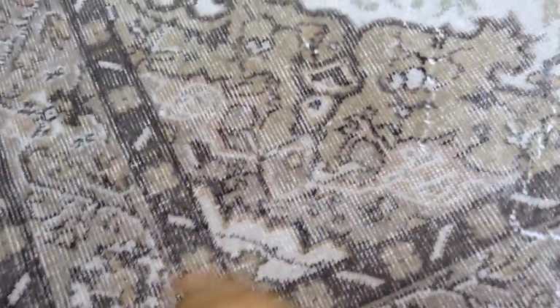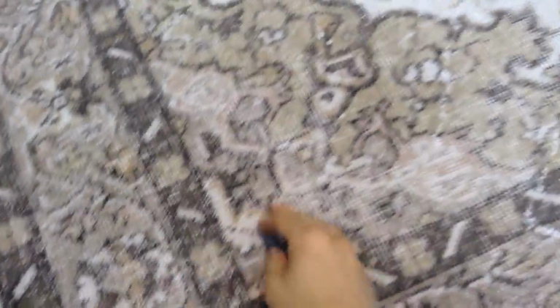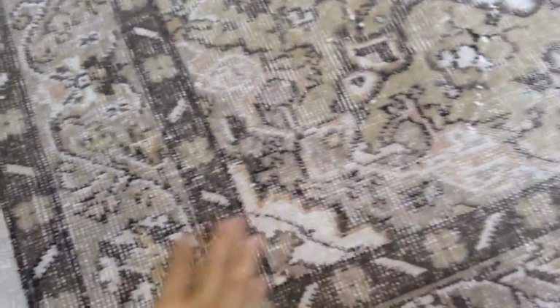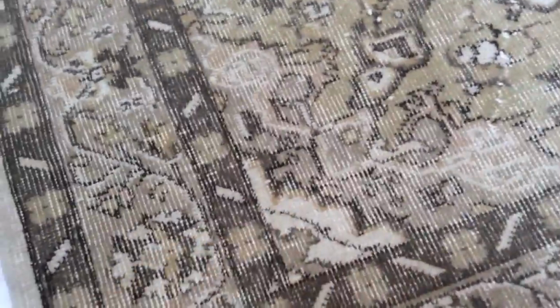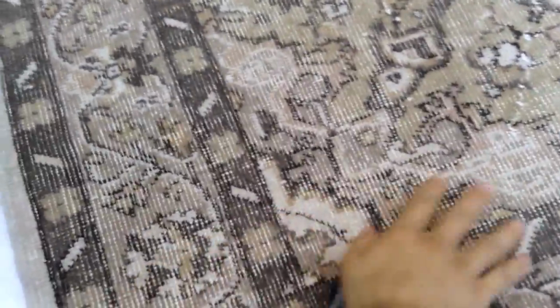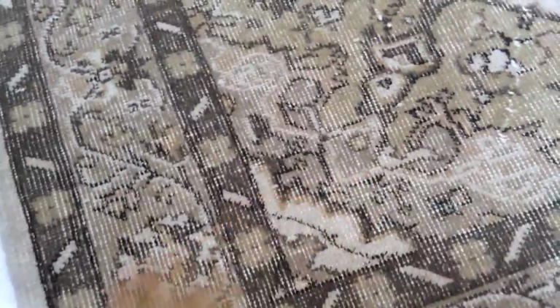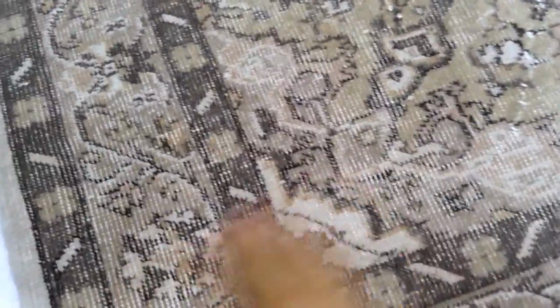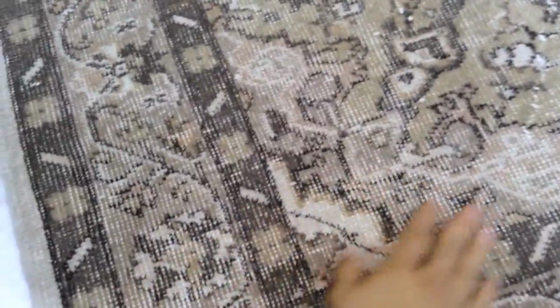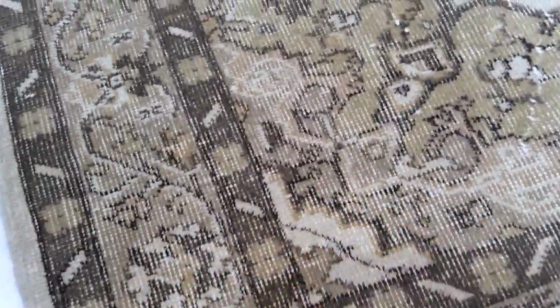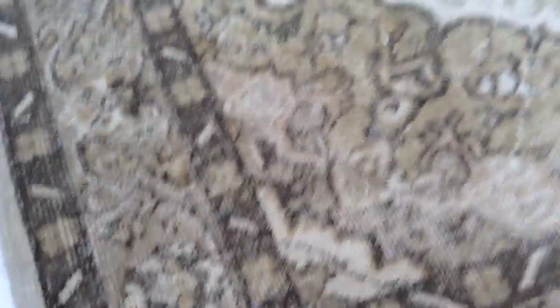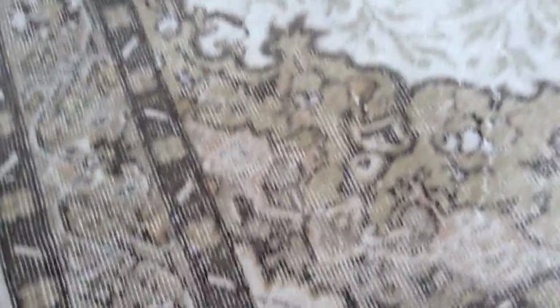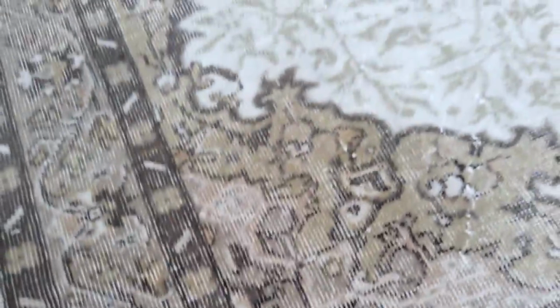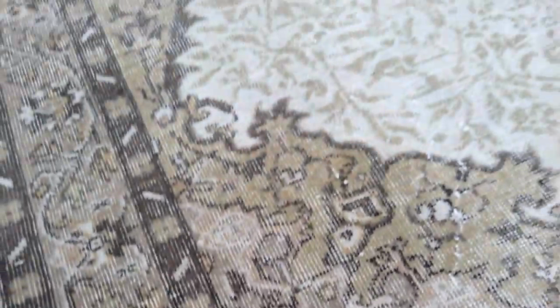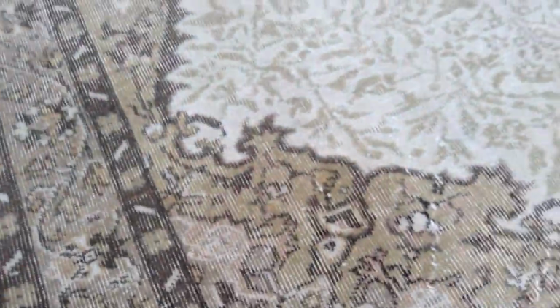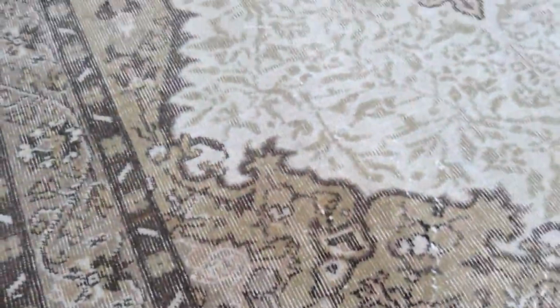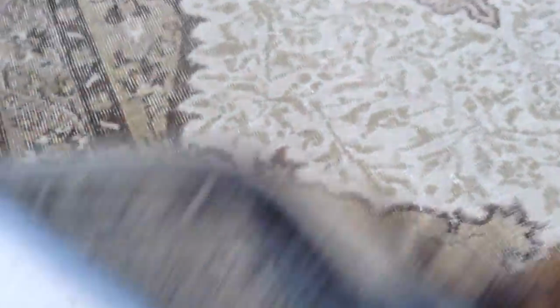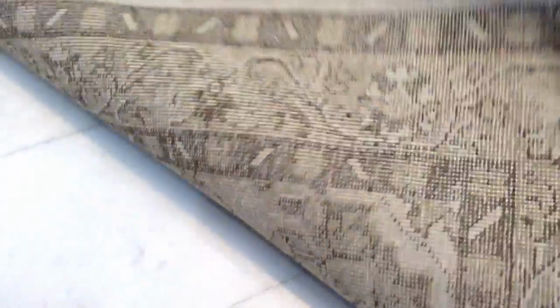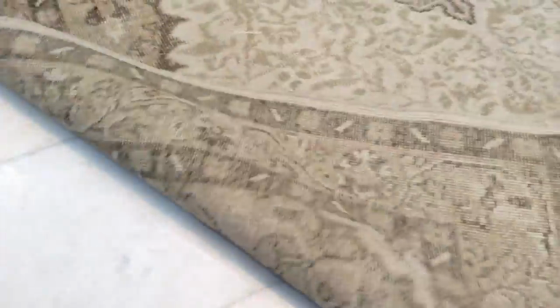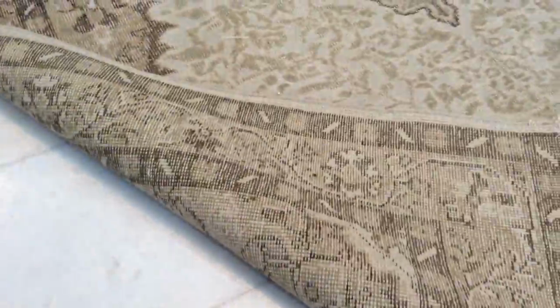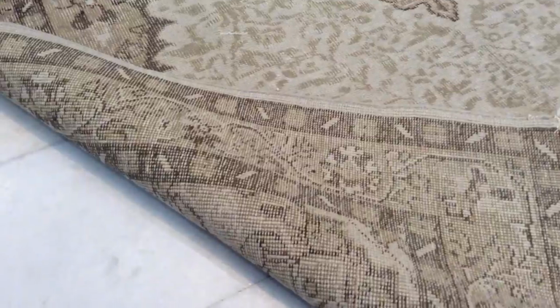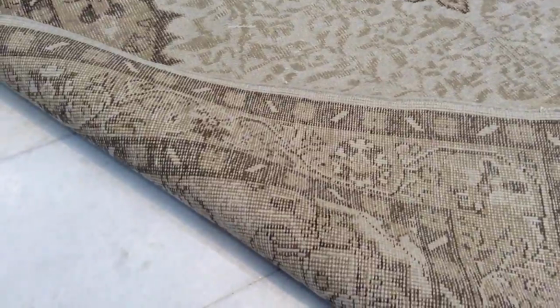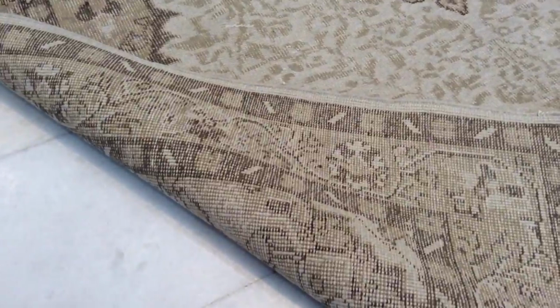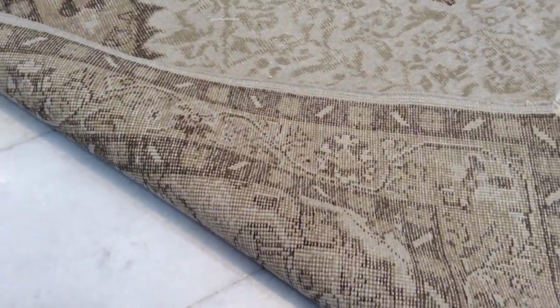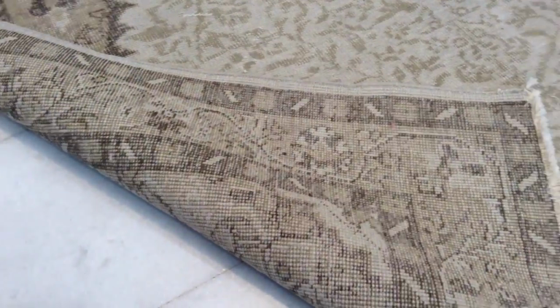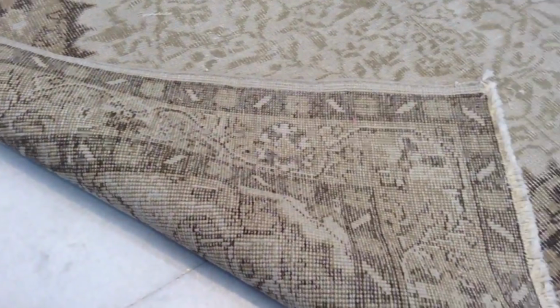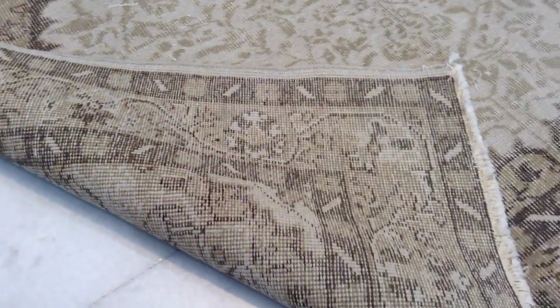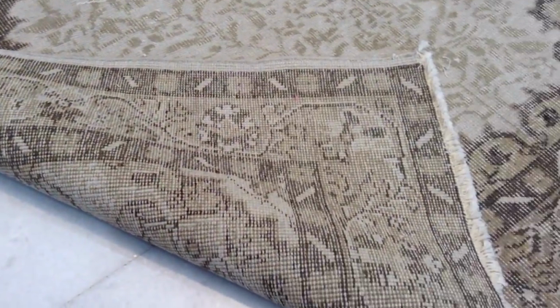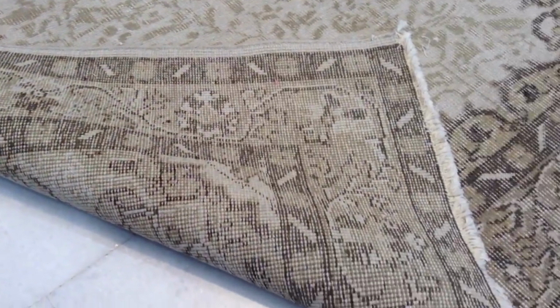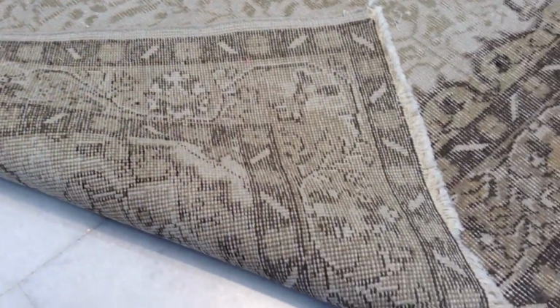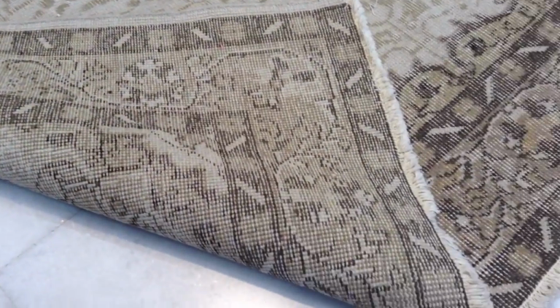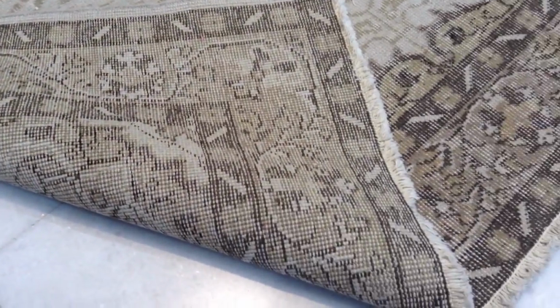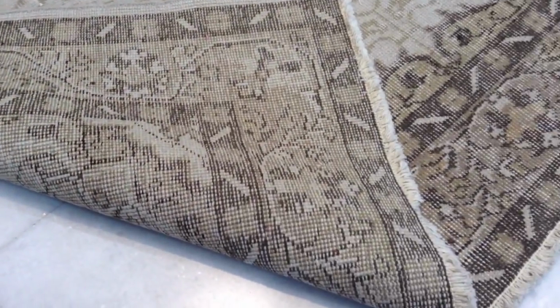It's got a singed hatch. From the back side, you can see this high-quality Turkish handmade knot.